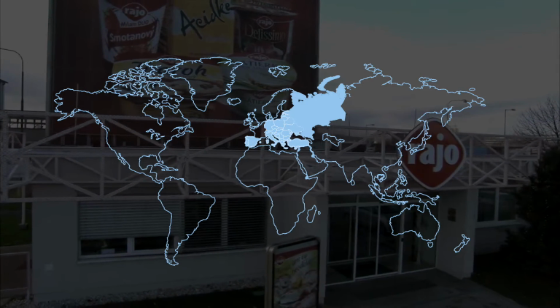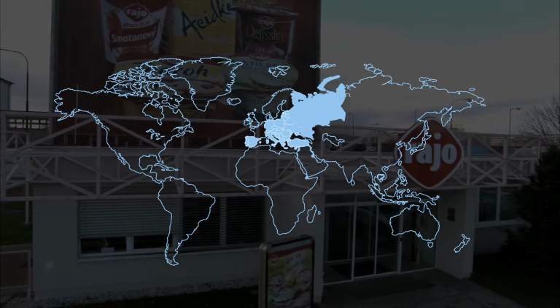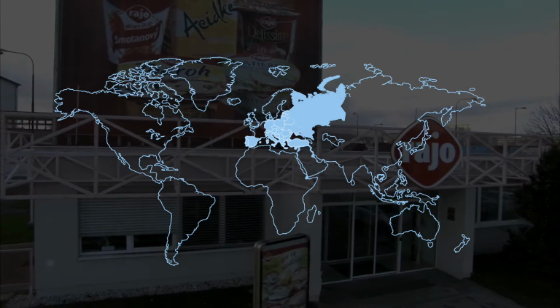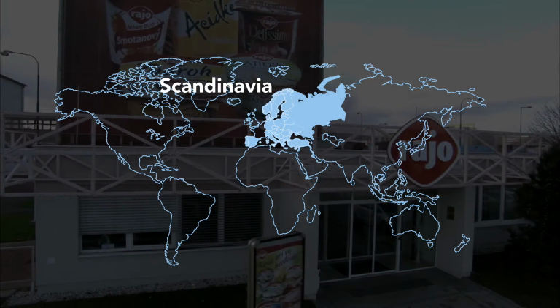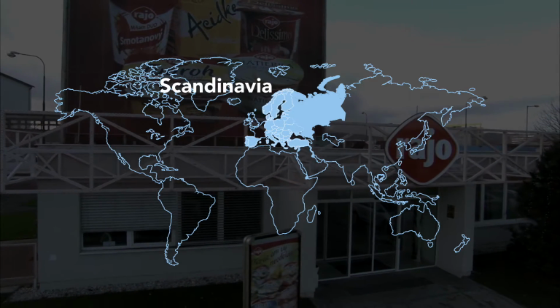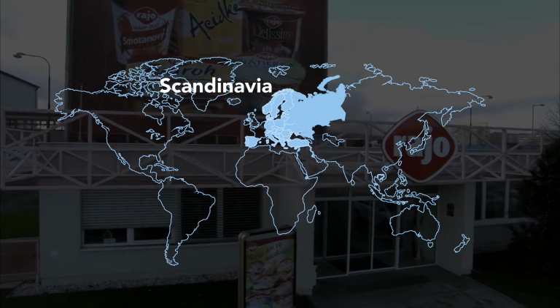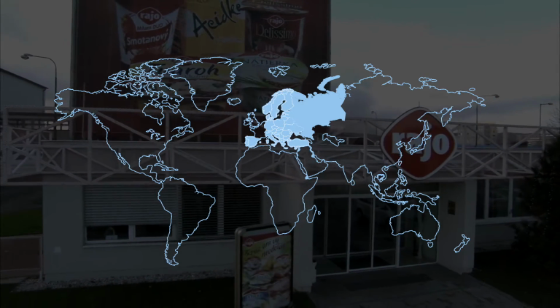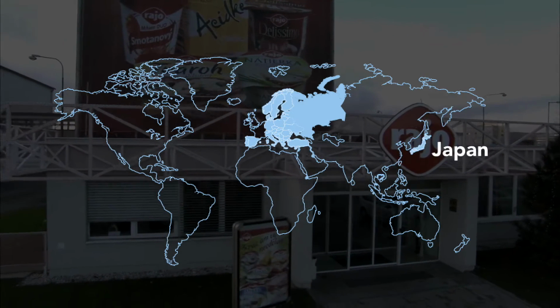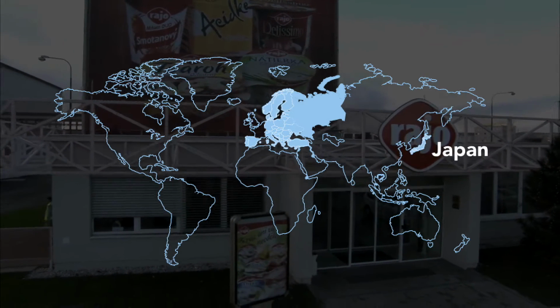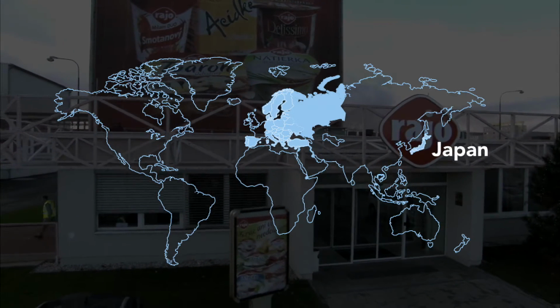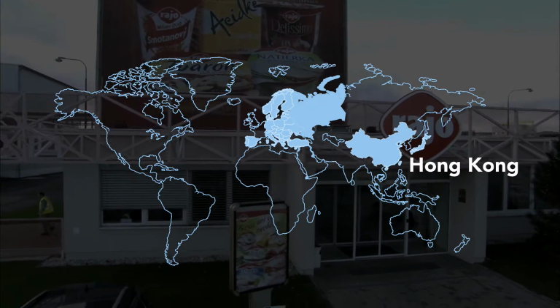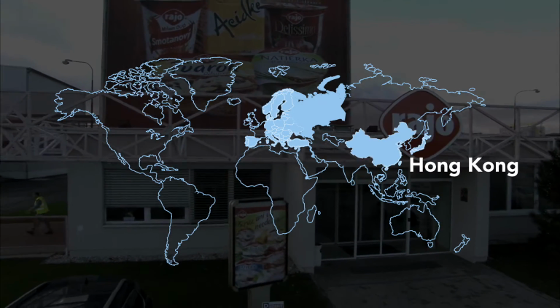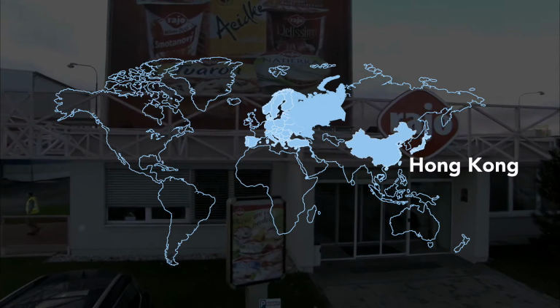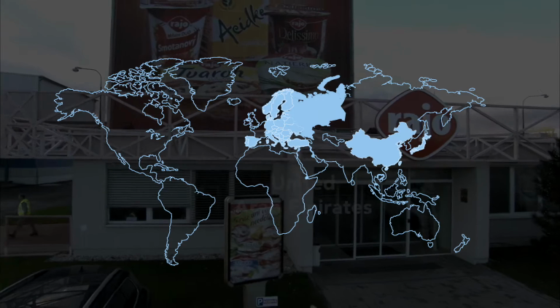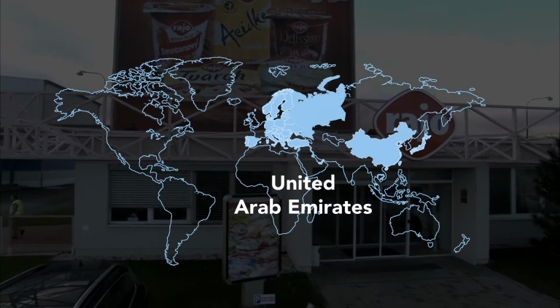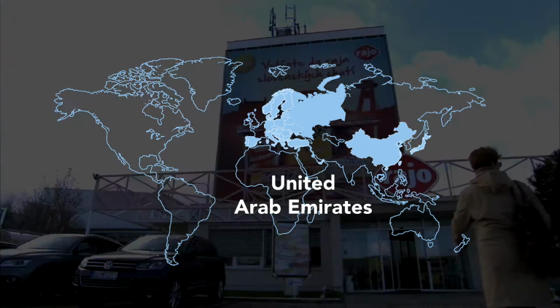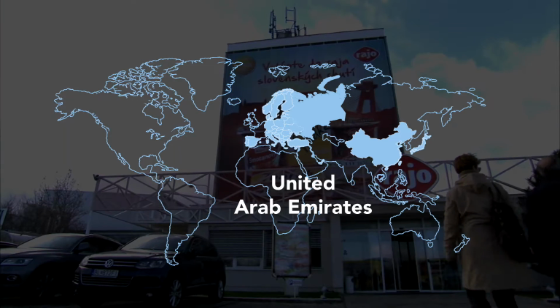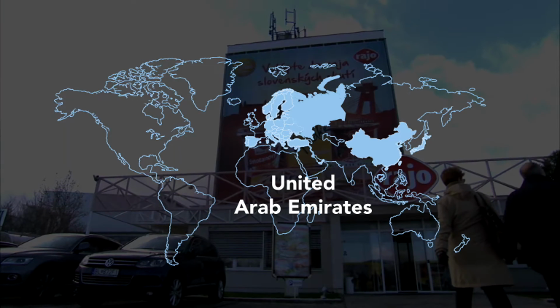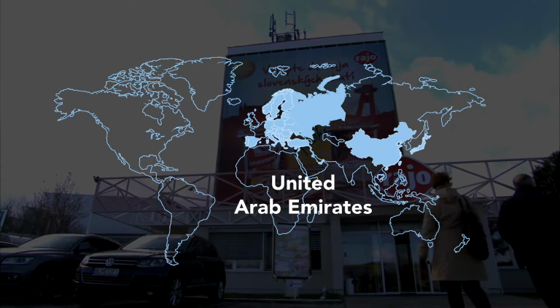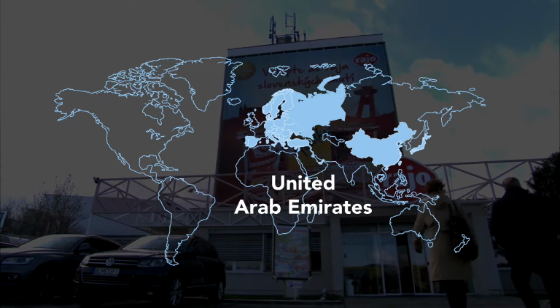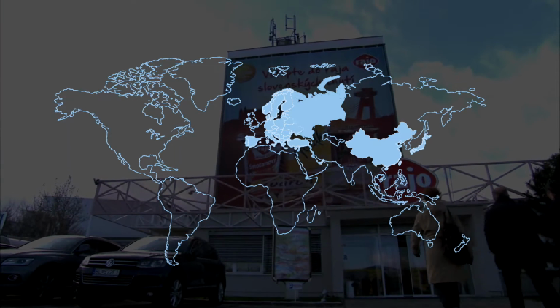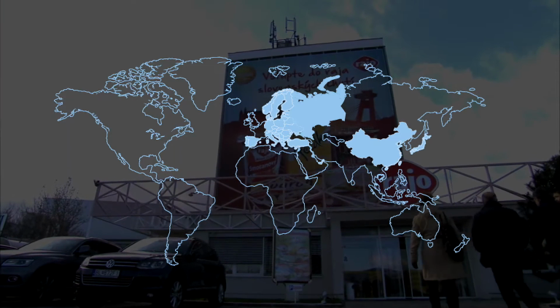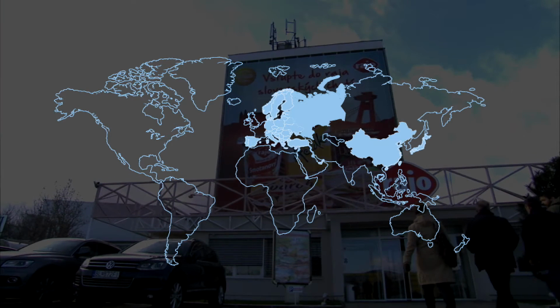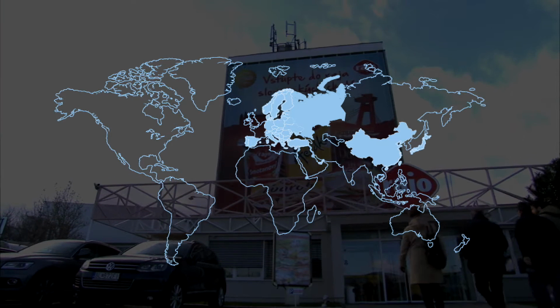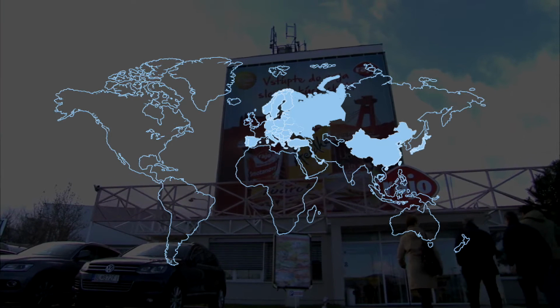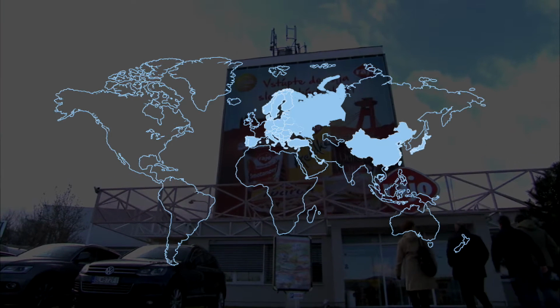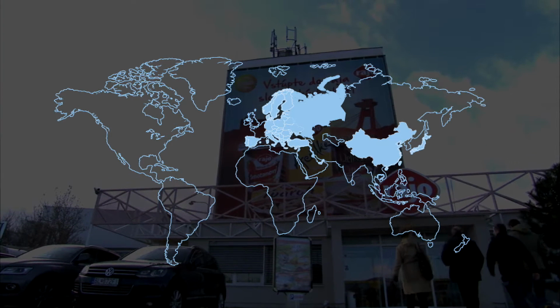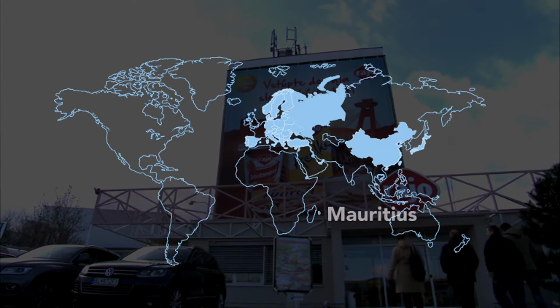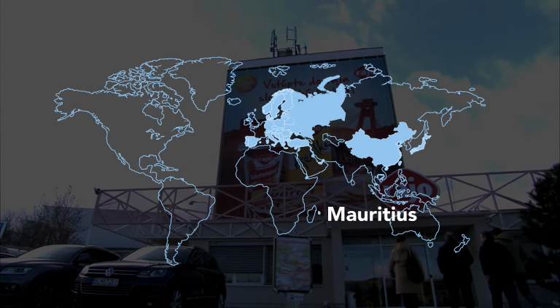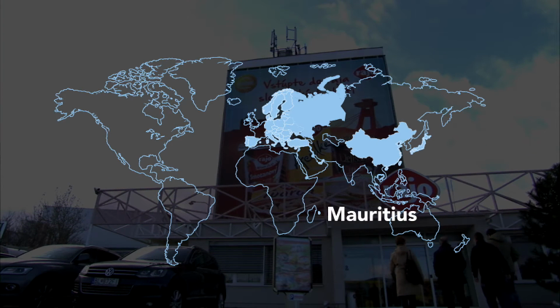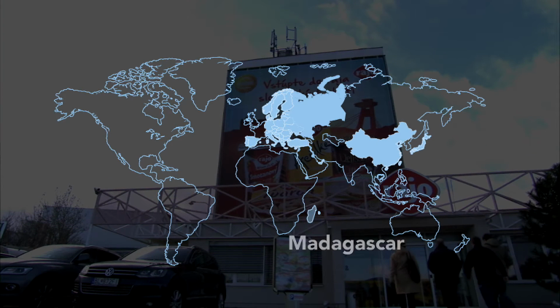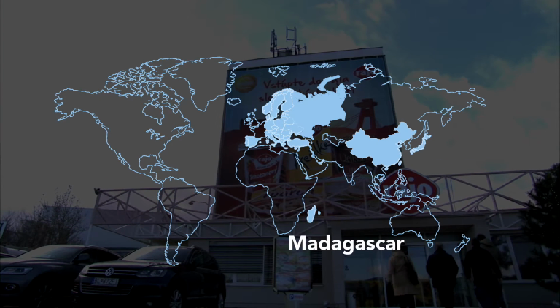Export markets also include Scandinavia, Japan, Hong Kong, the United Arab Emirates, and even exotic countries like Mauritius and Madagascar.